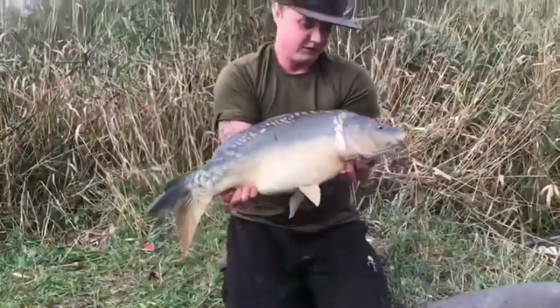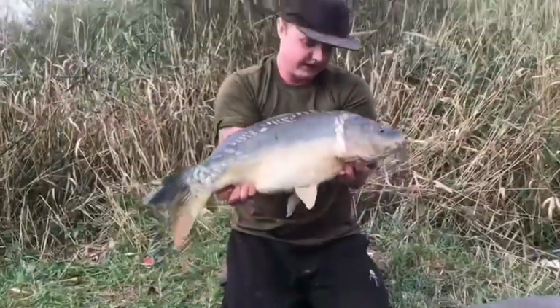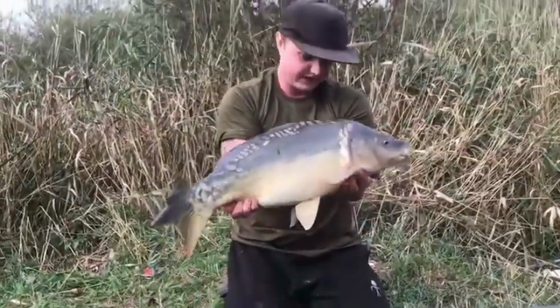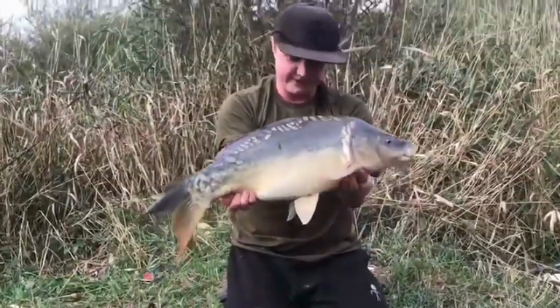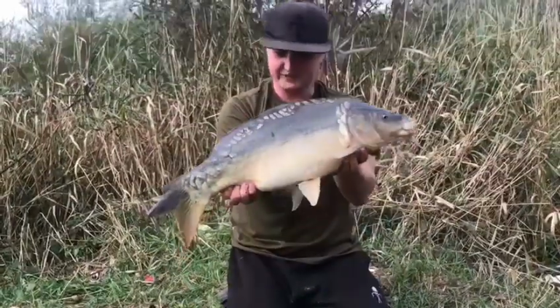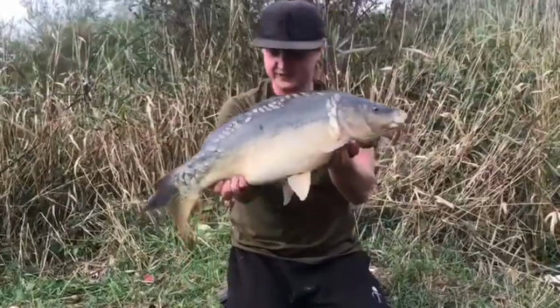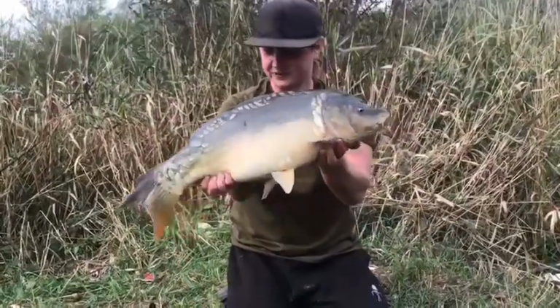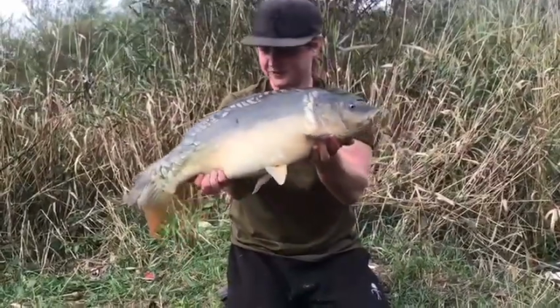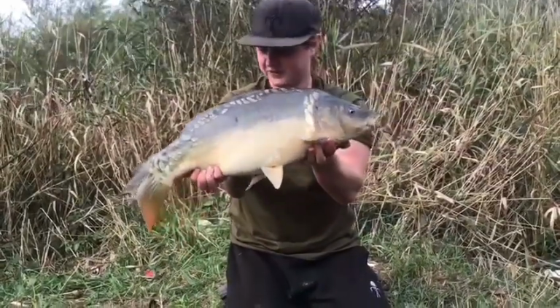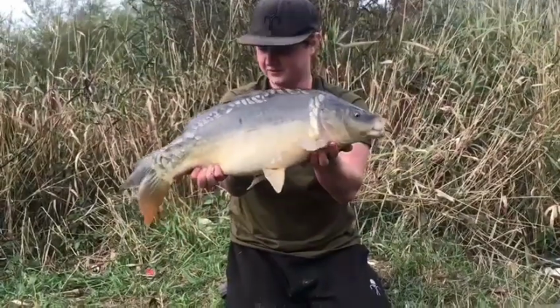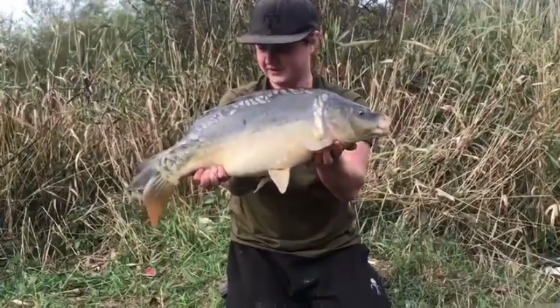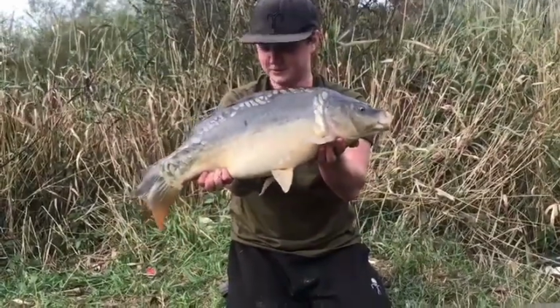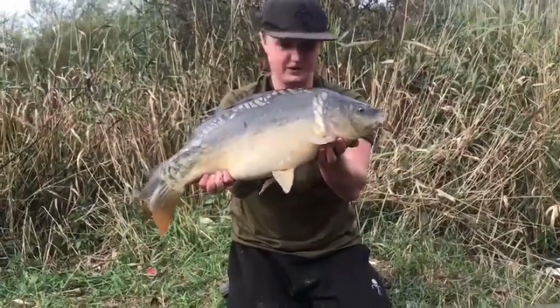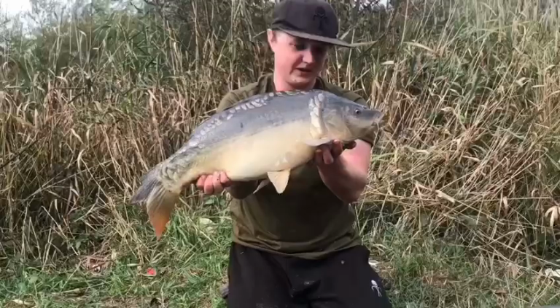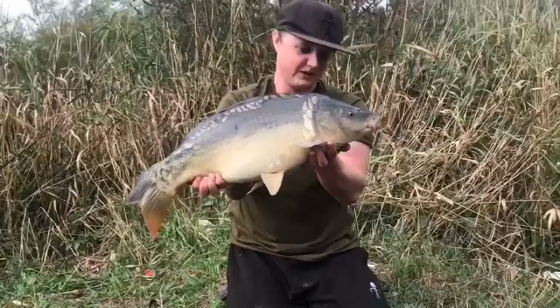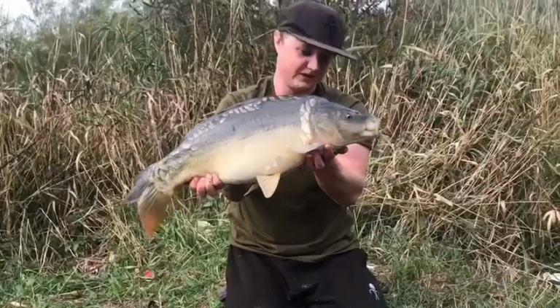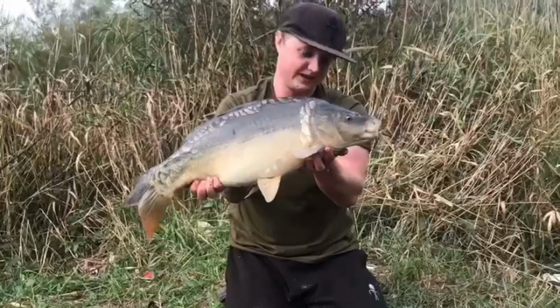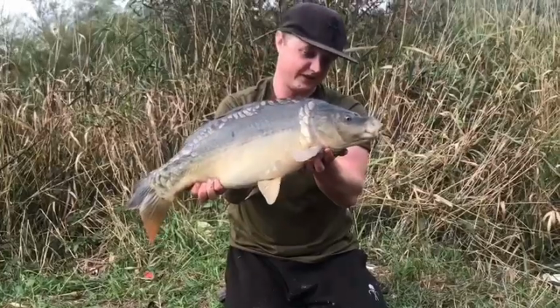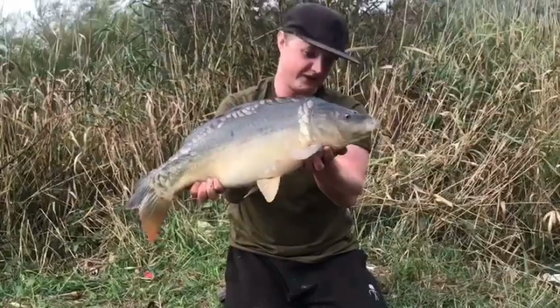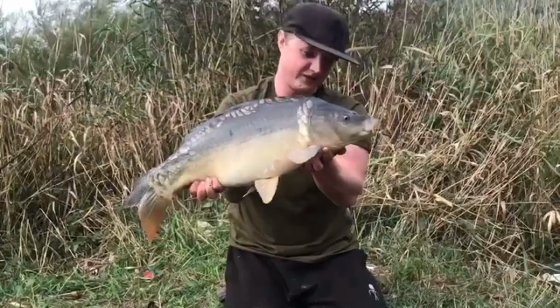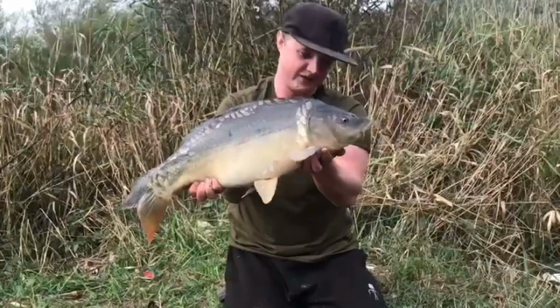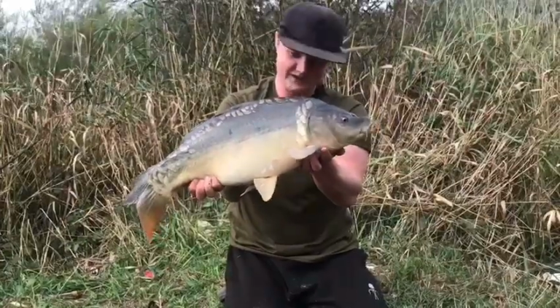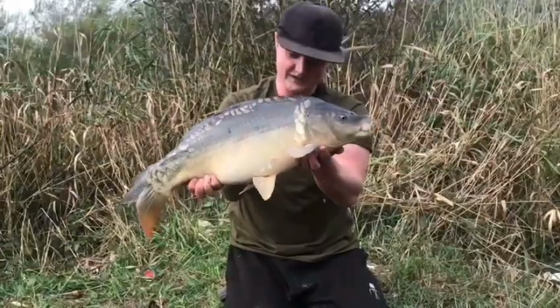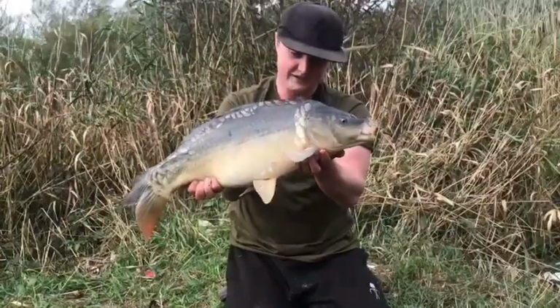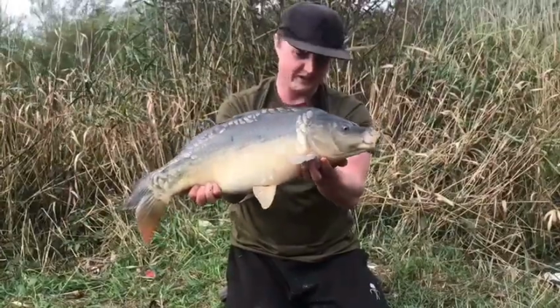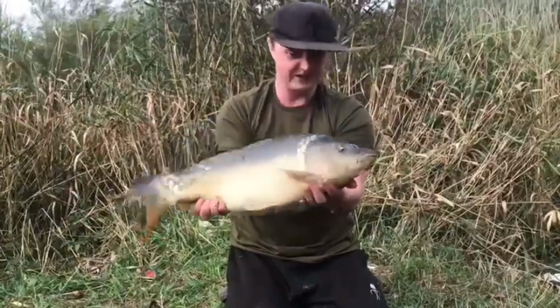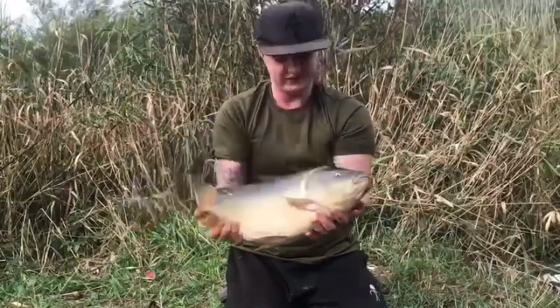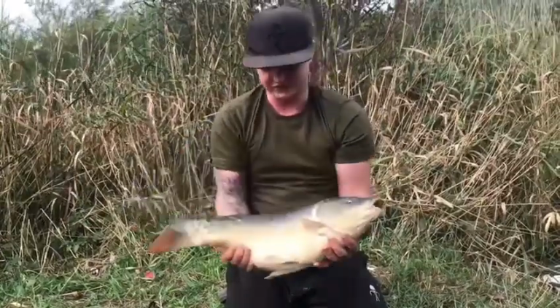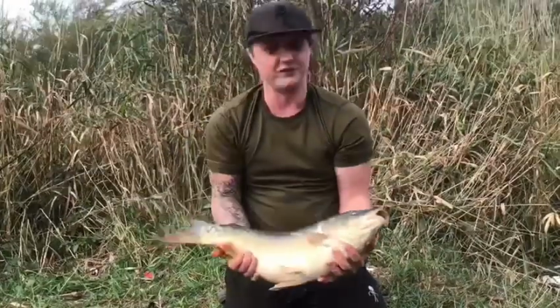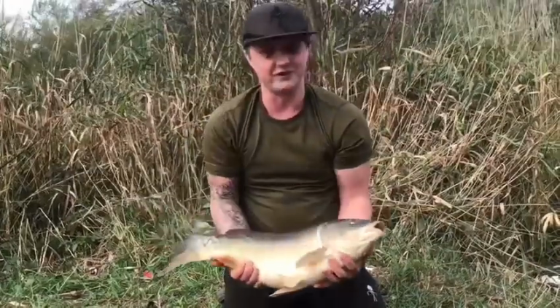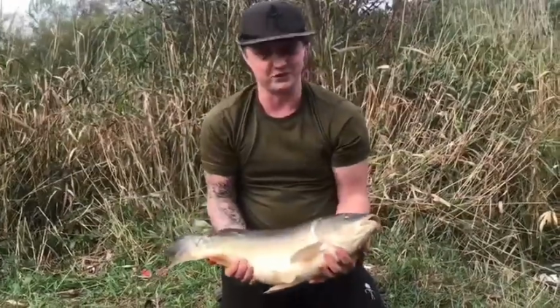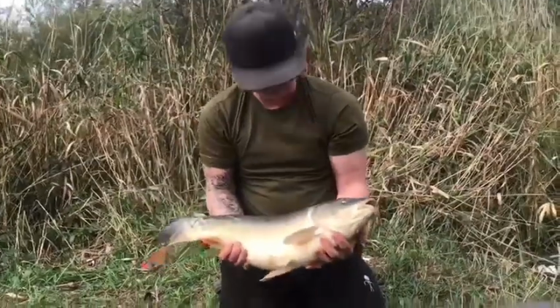Well, it's not the biggest fish in the world but it's a nice fish — shows you the rig does work.